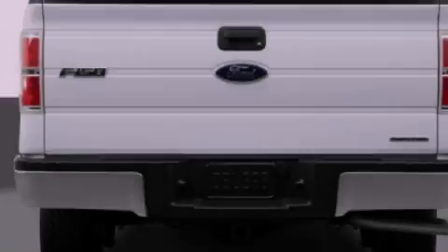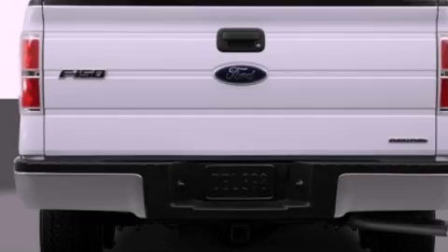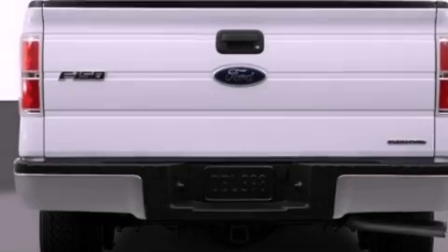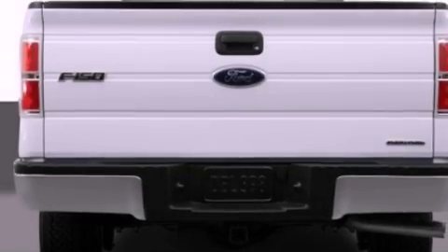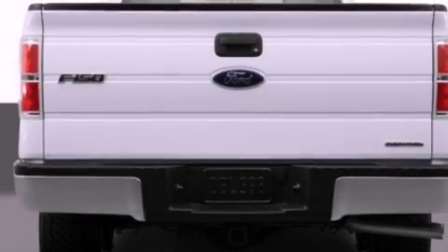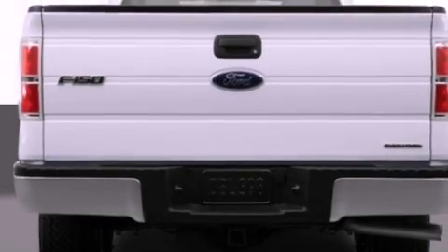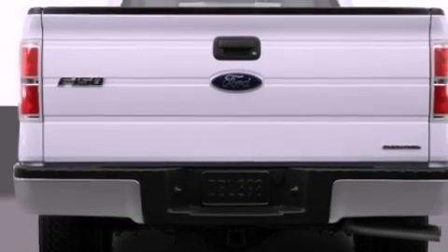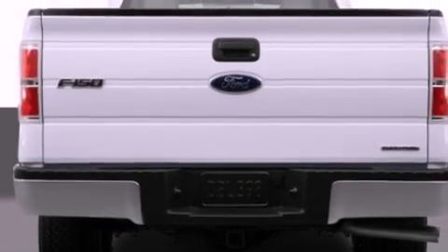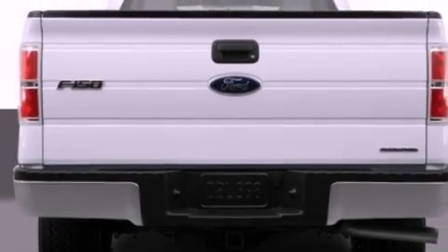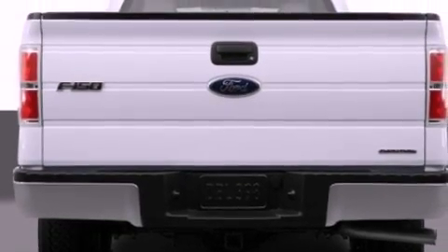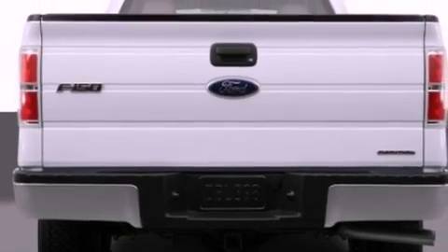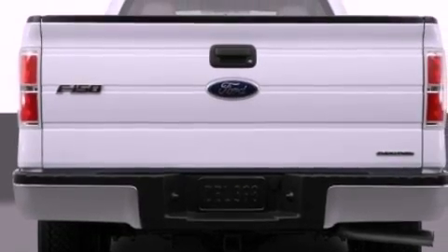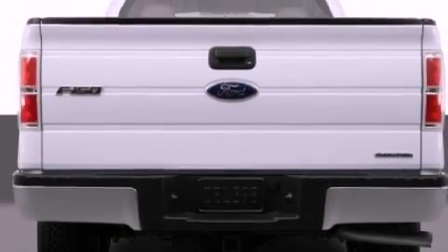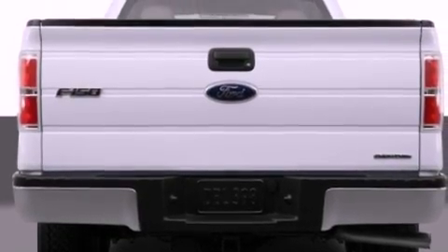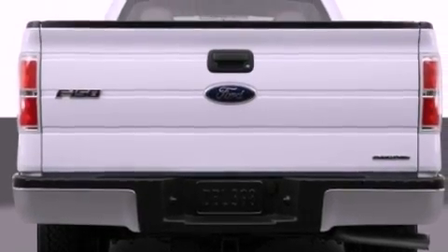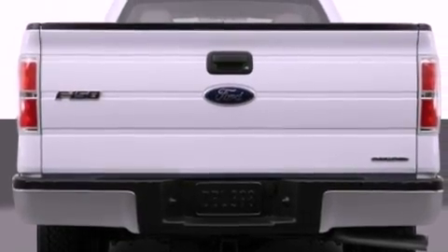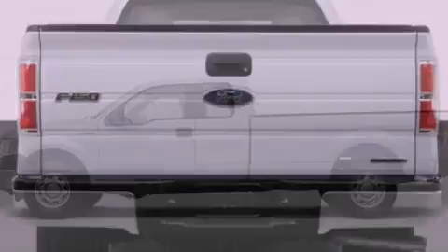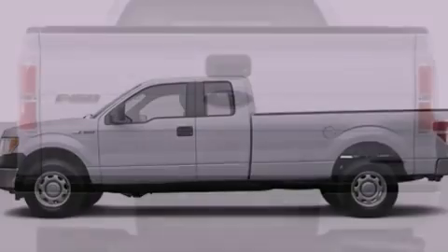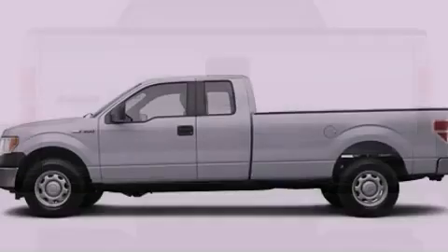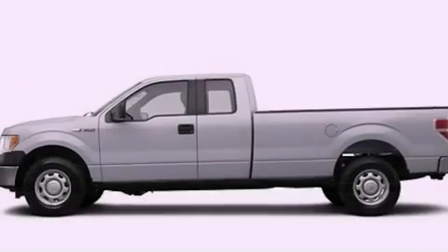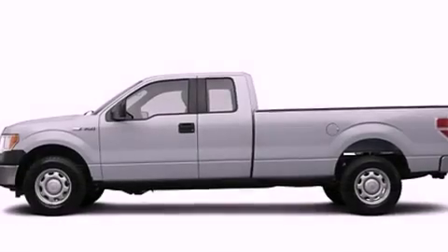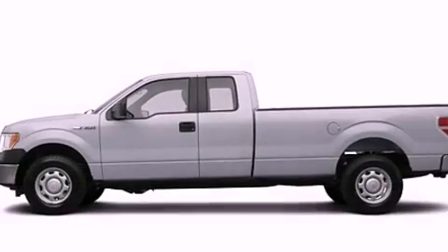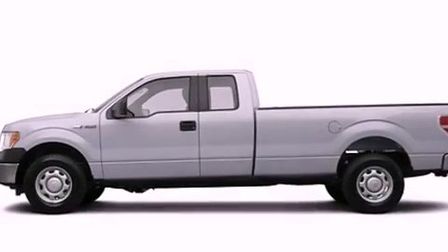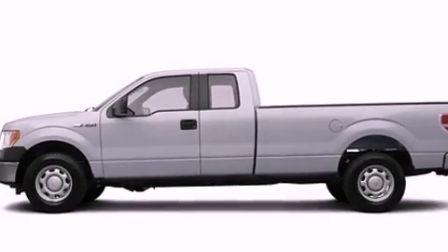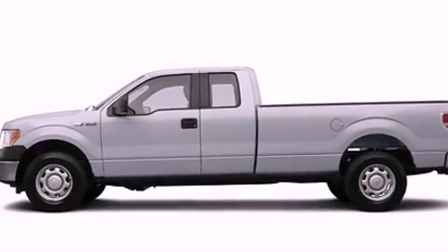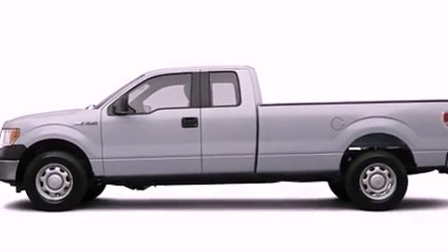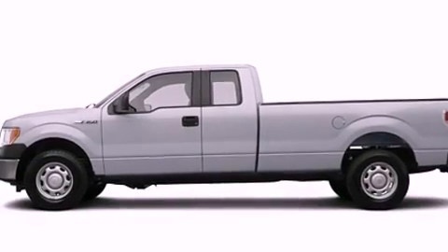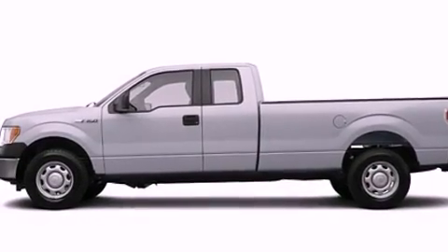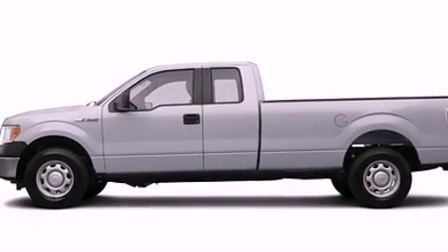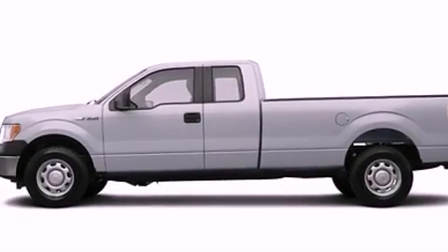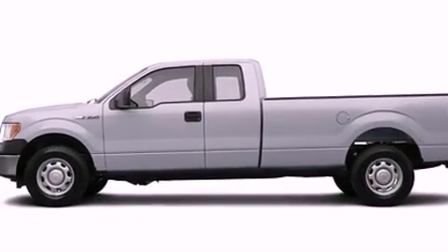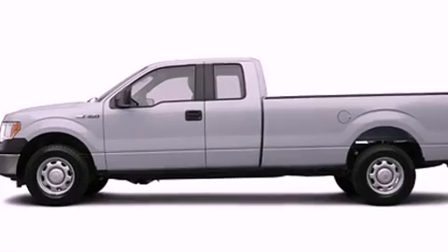Also included are a passenger side vanity mirror, fog lamps, a keyless entry system, privacy glass, and cruise control.